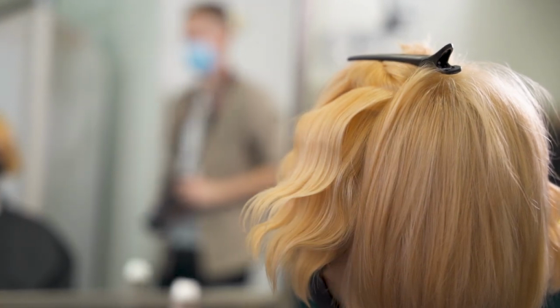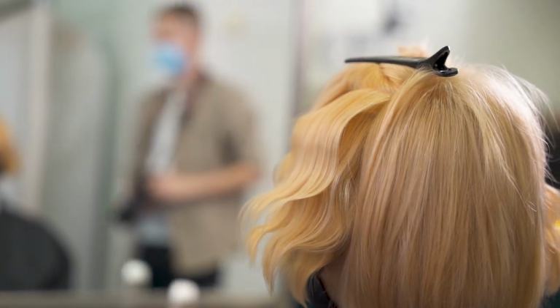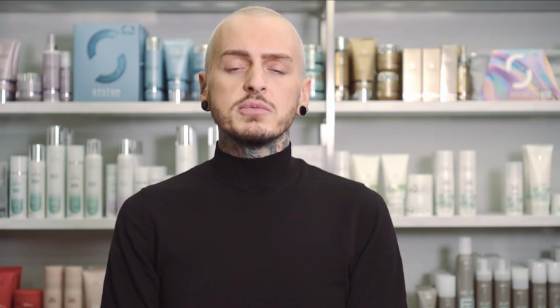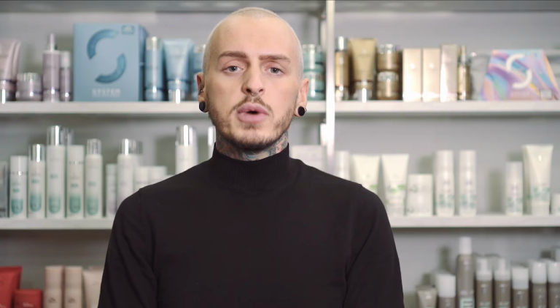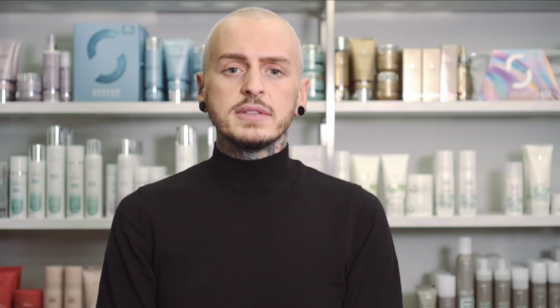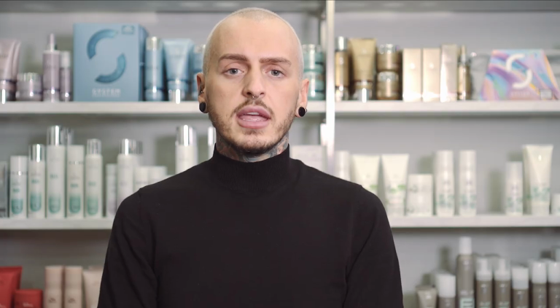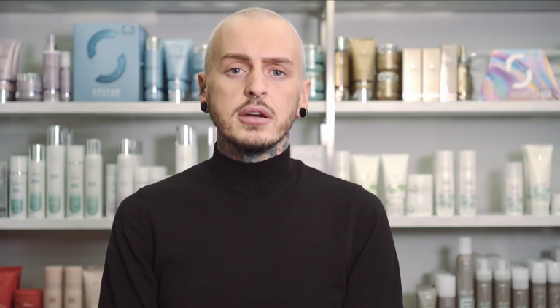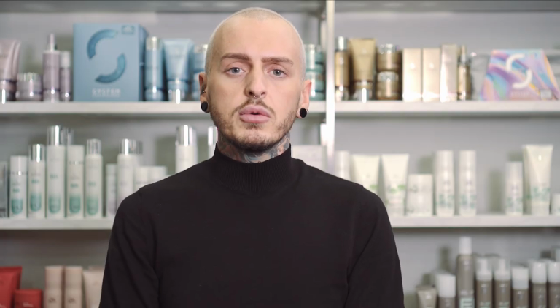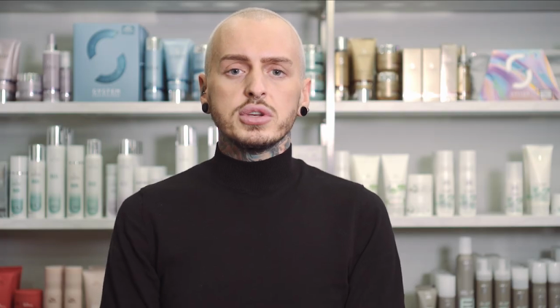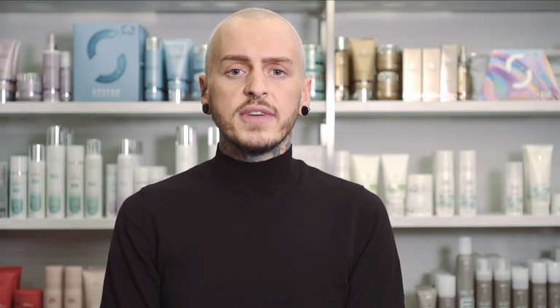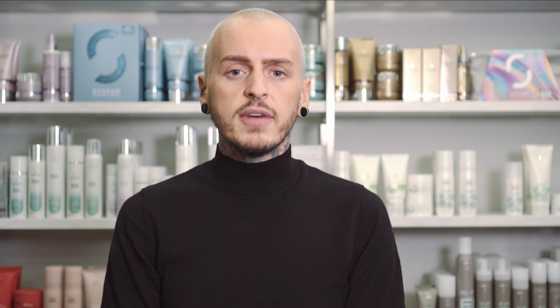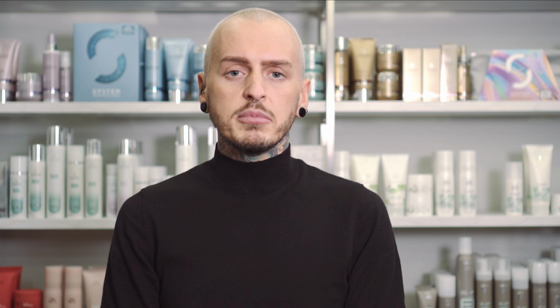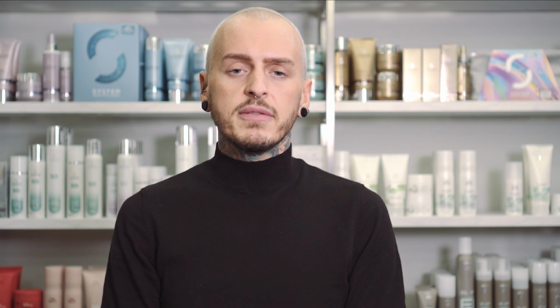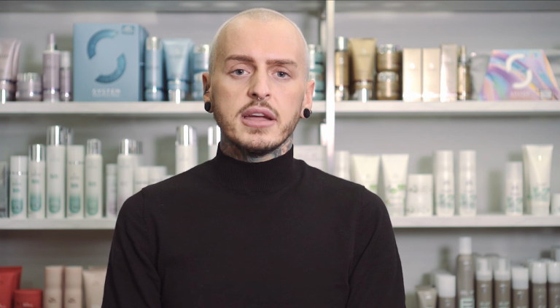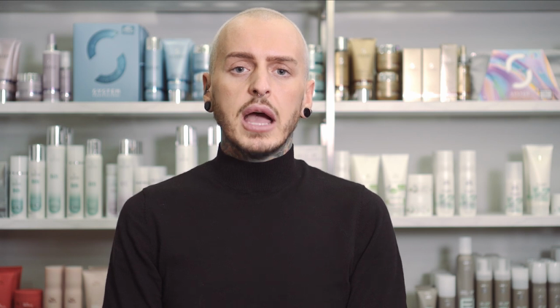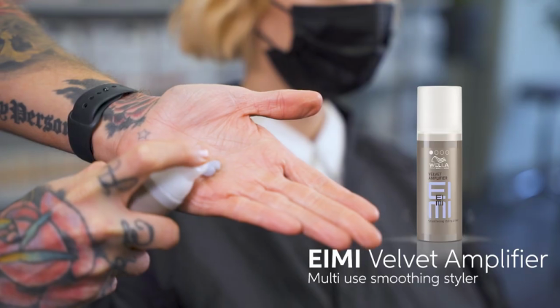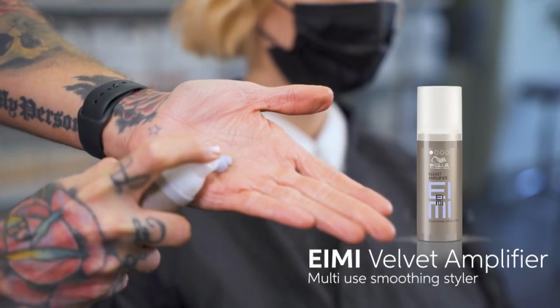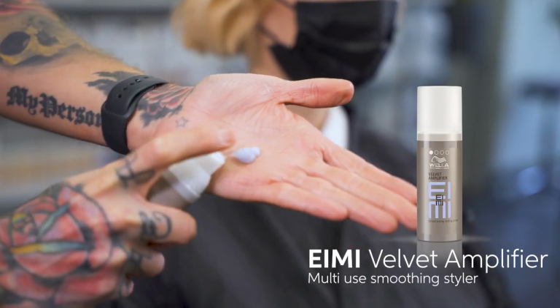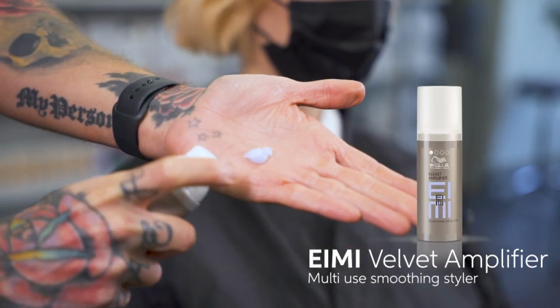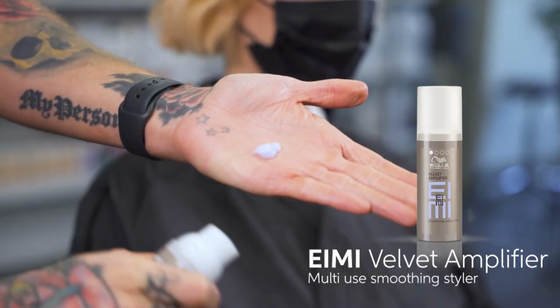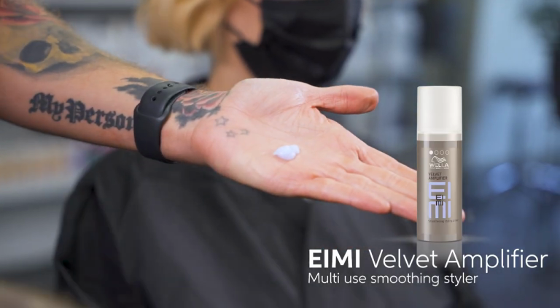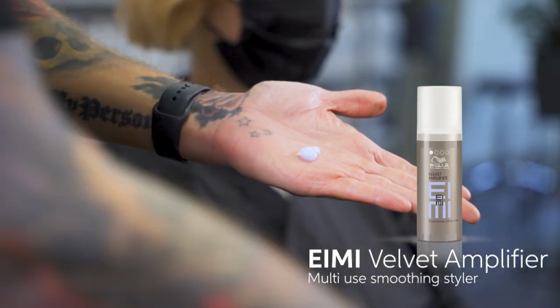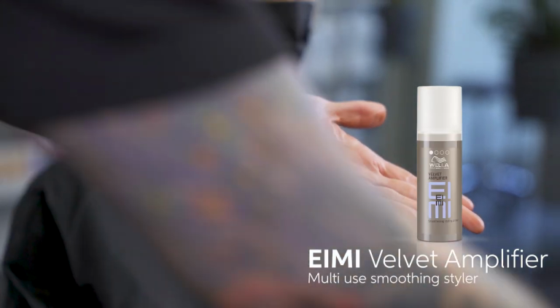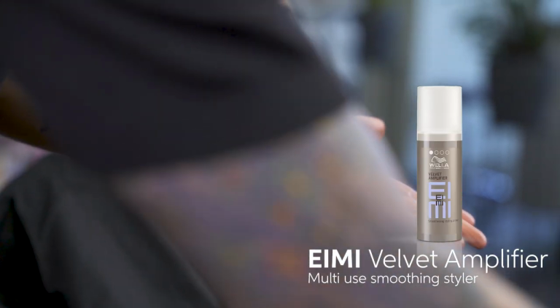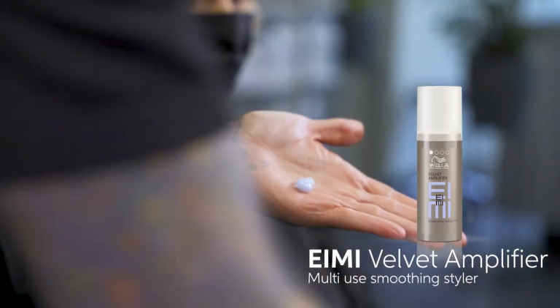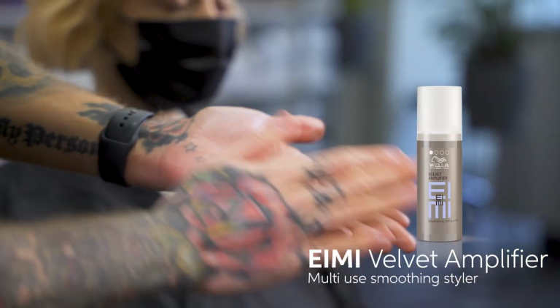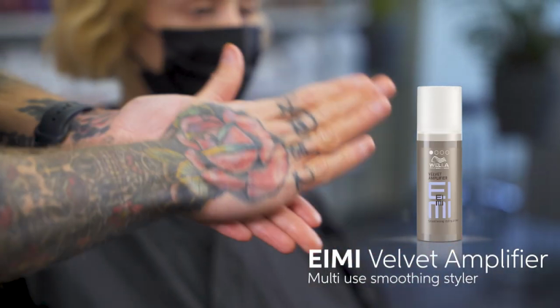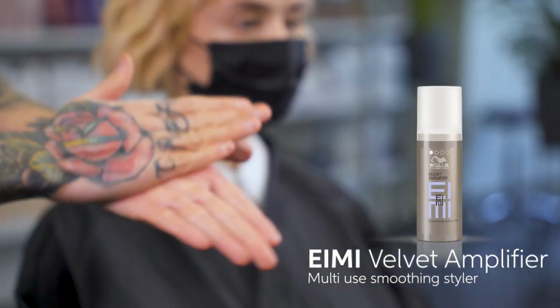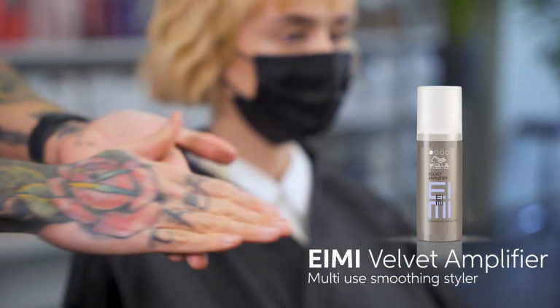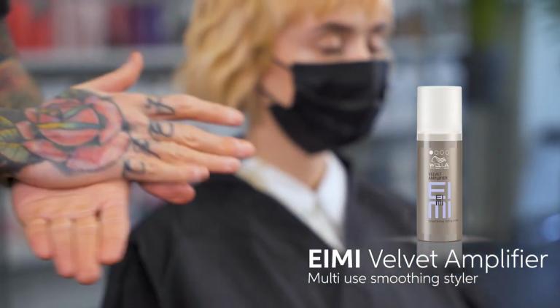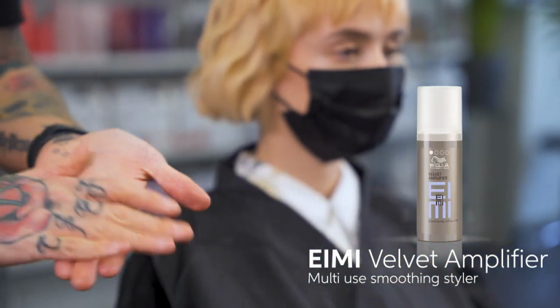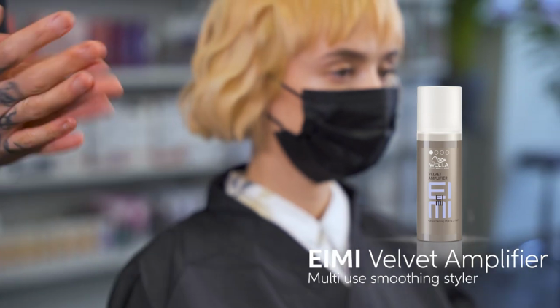Once we waved the hair, we use Velvet Amplifier to break that wave up to give us texture, but not to overload the hair.